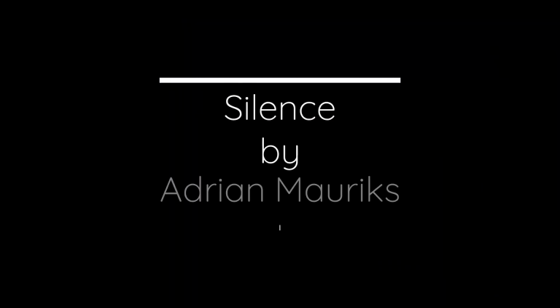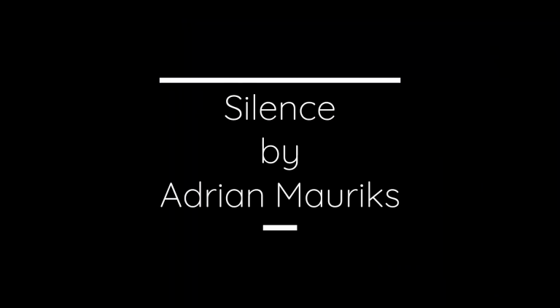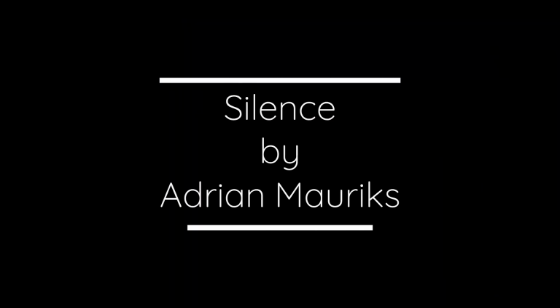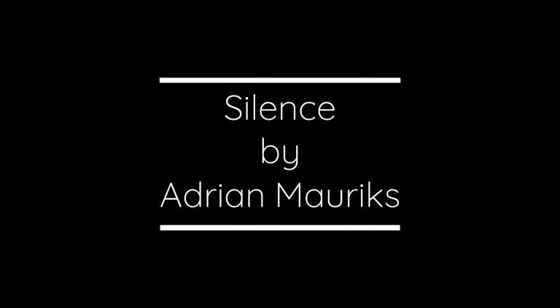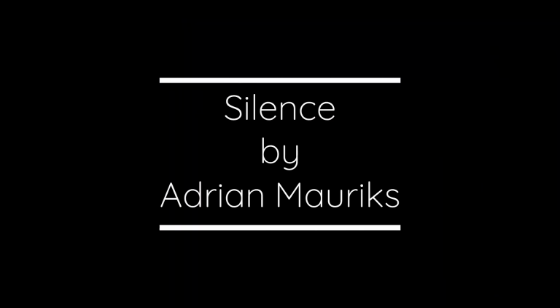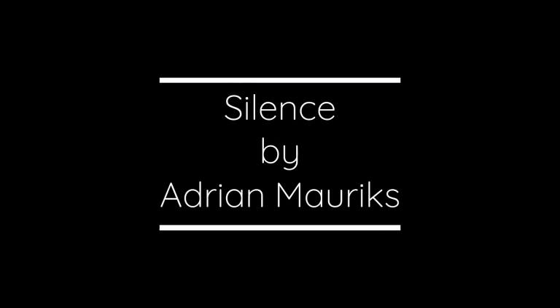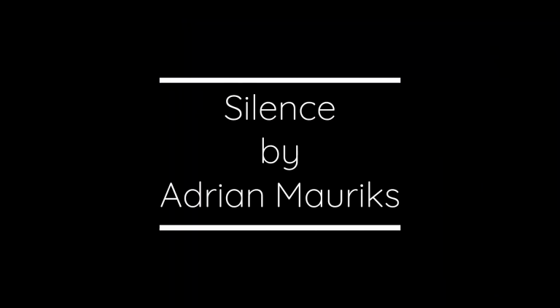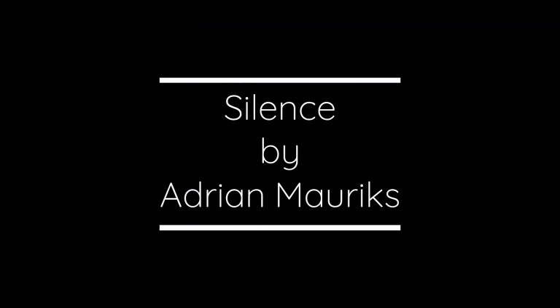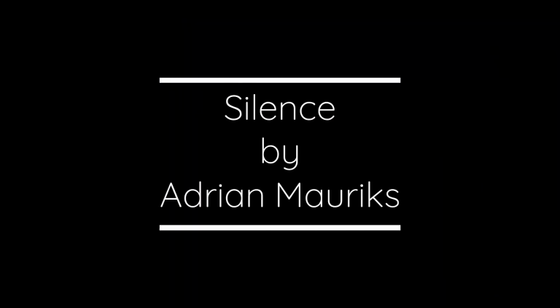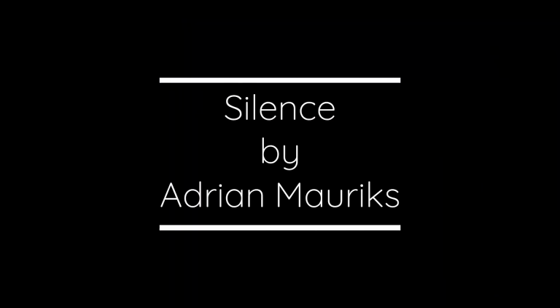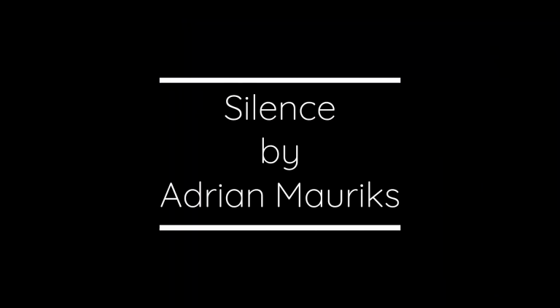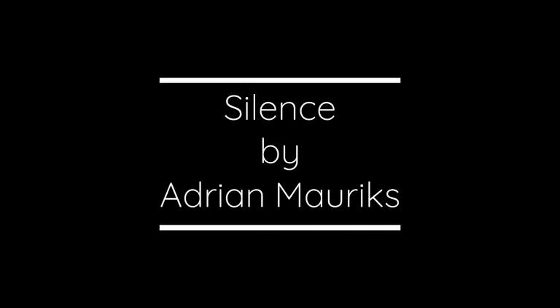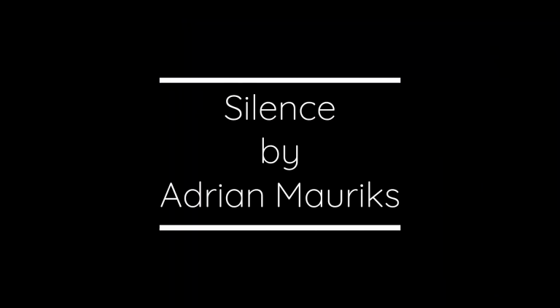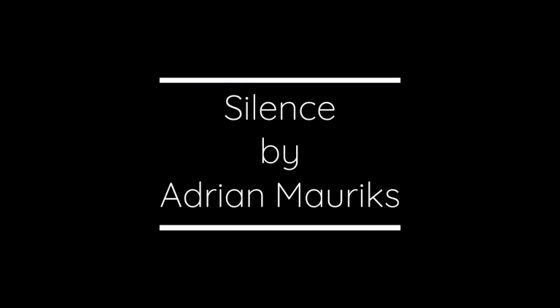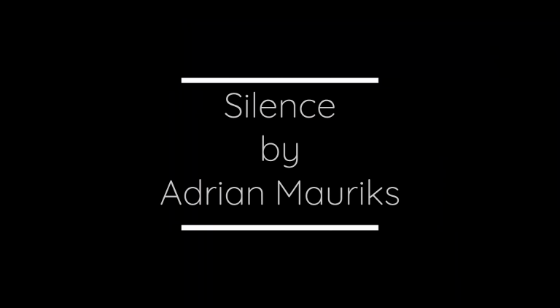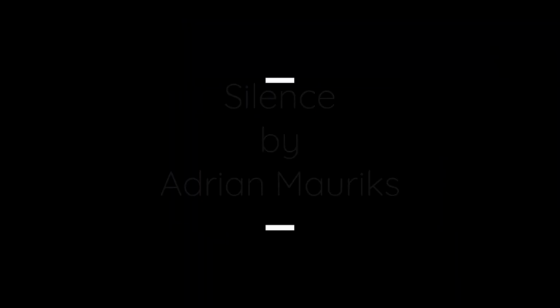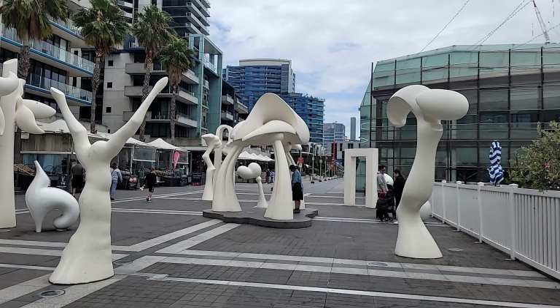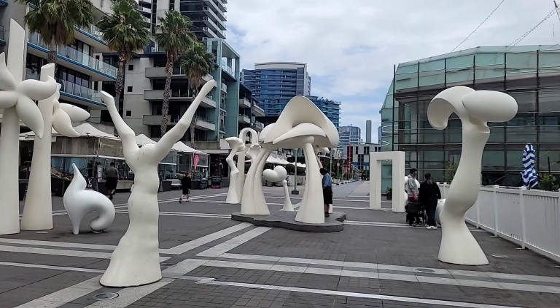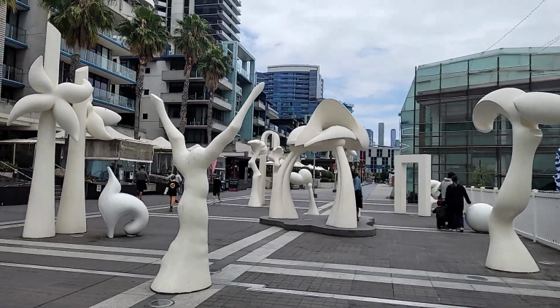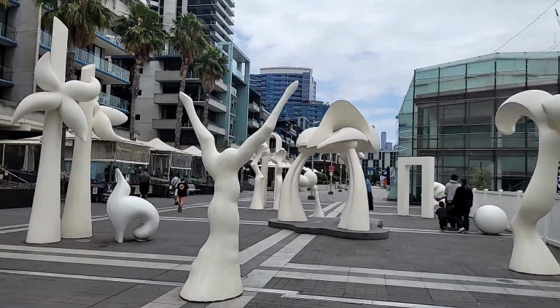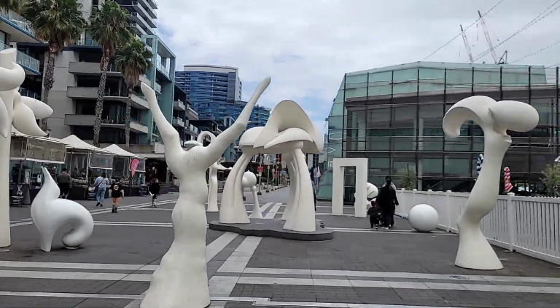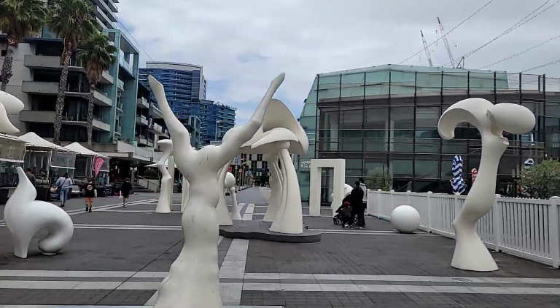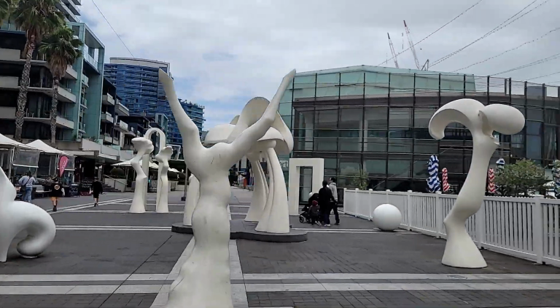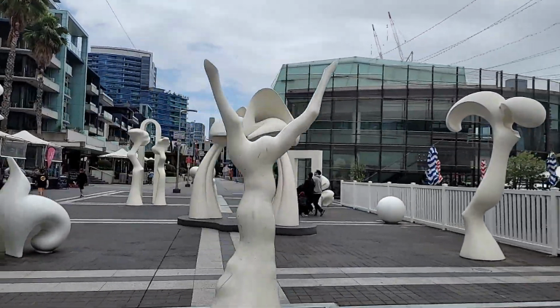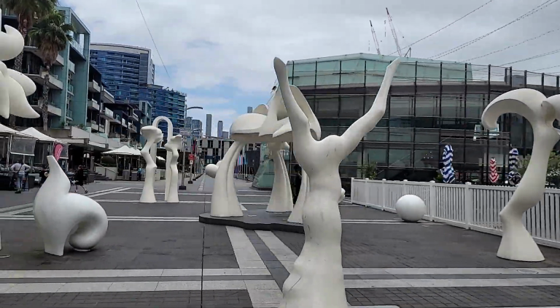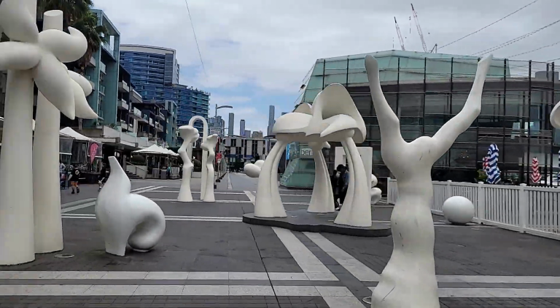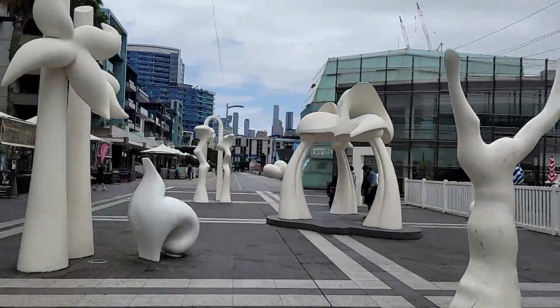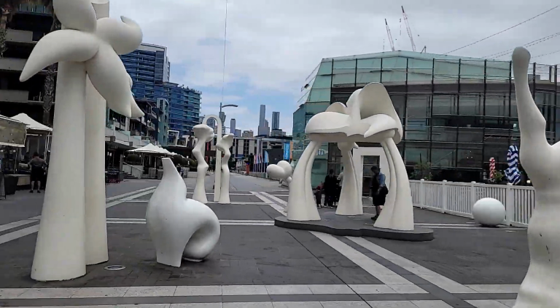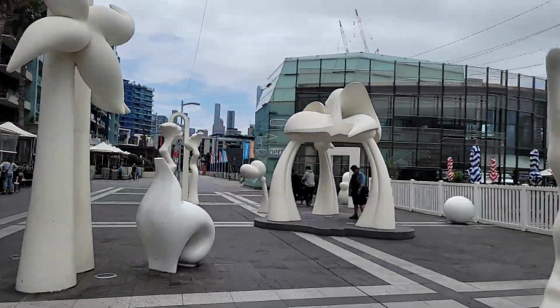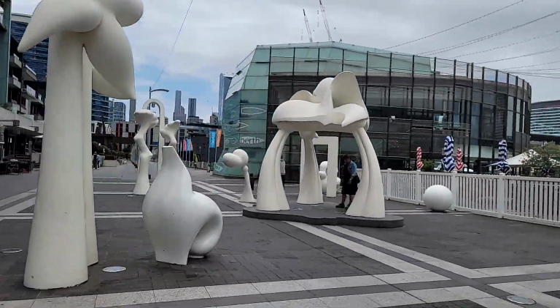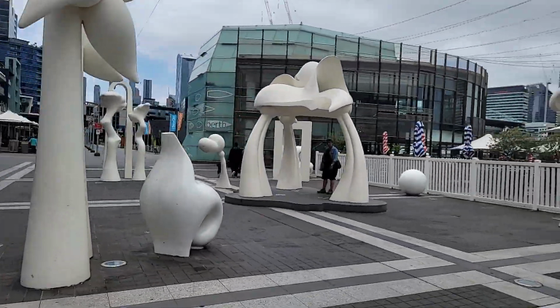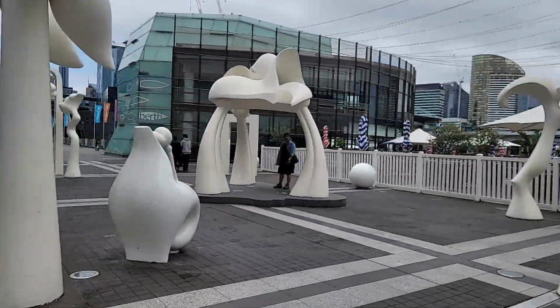For Silence, we walked down Rakaia Way to the New Quay Promenade. You can't miss this sculpture.